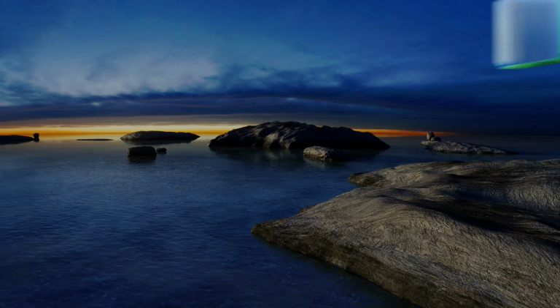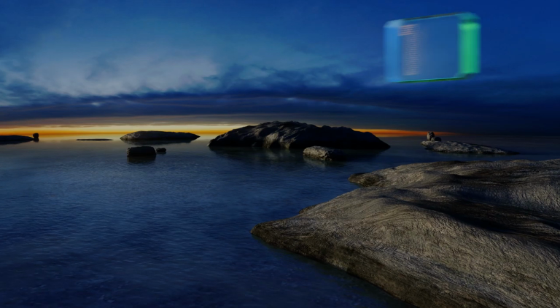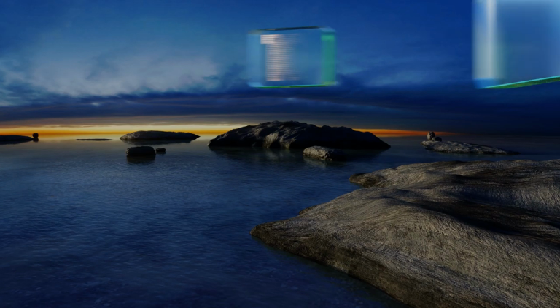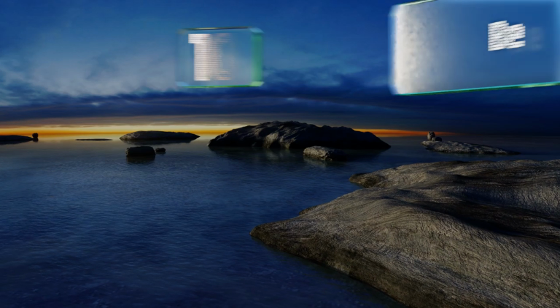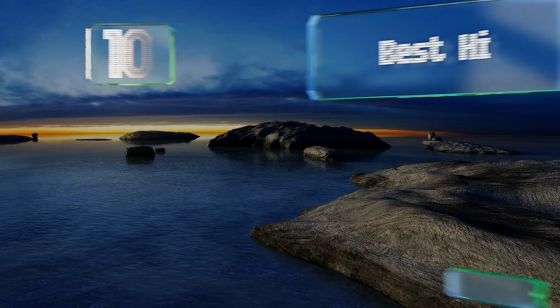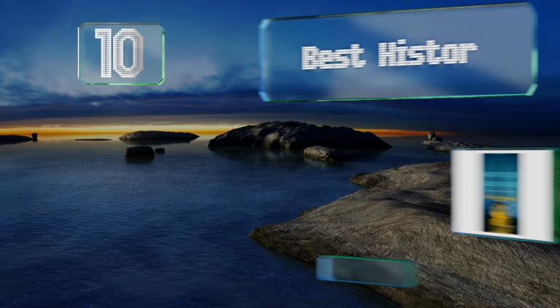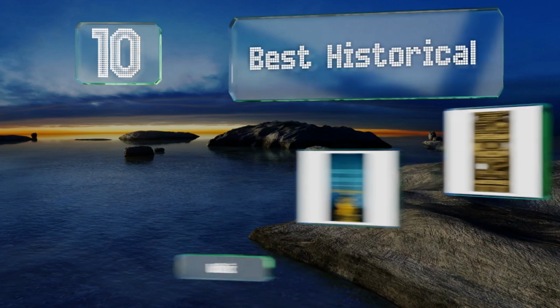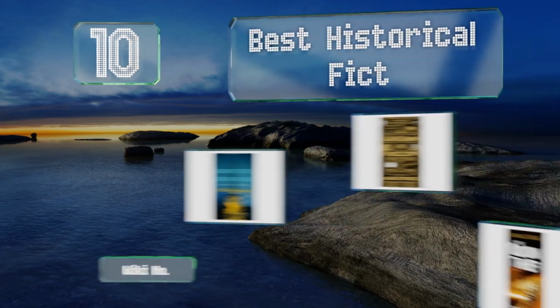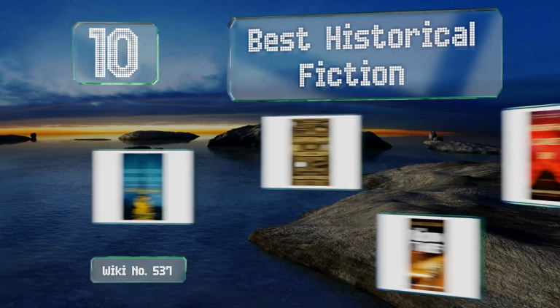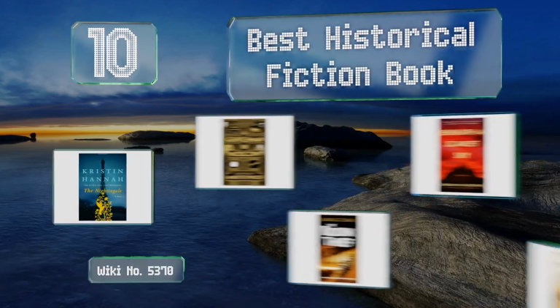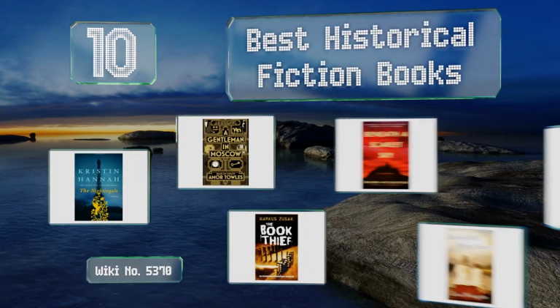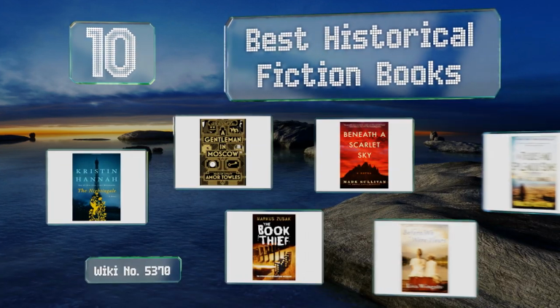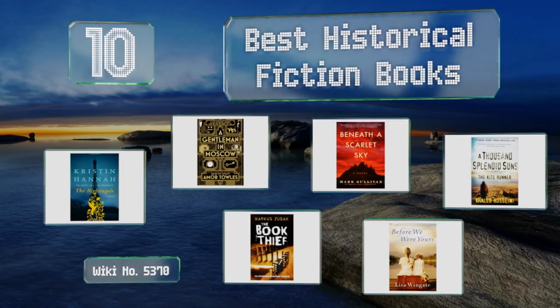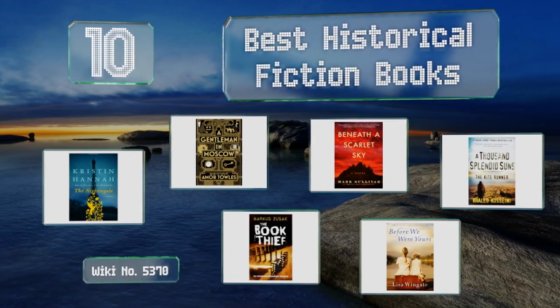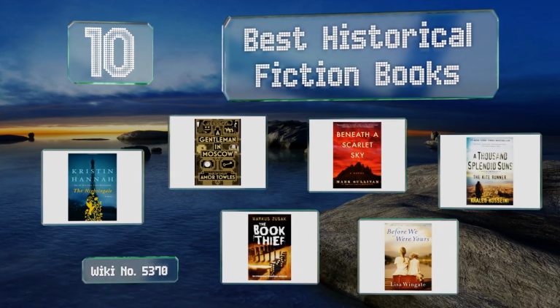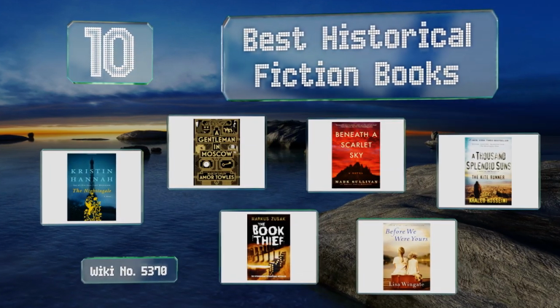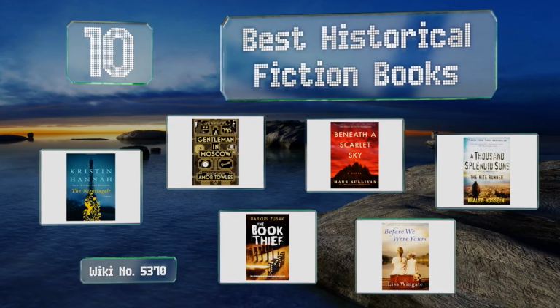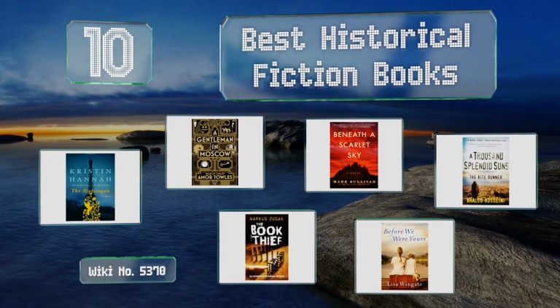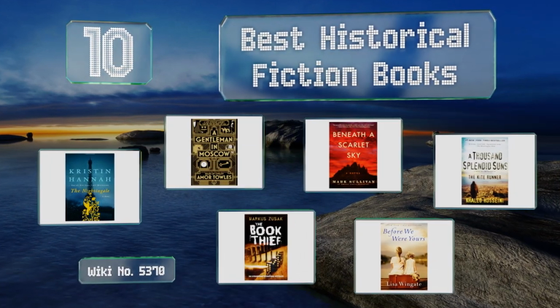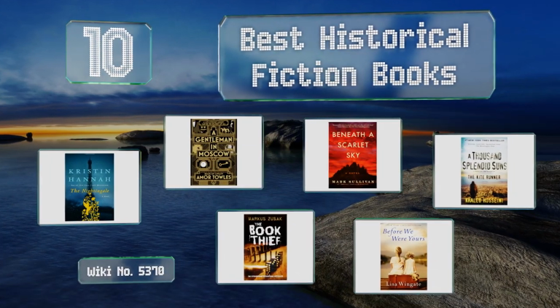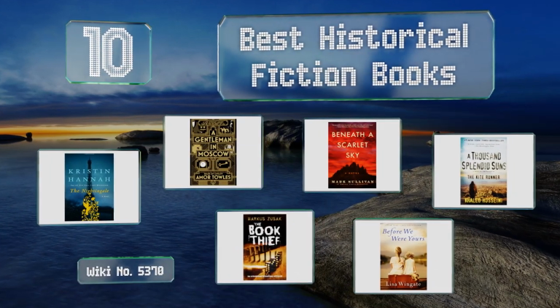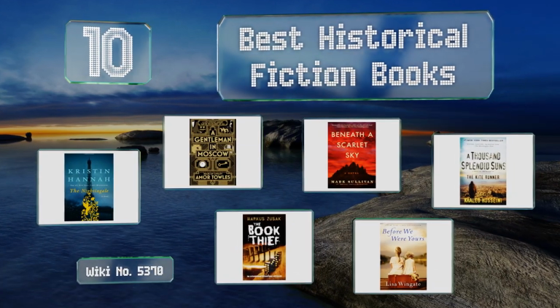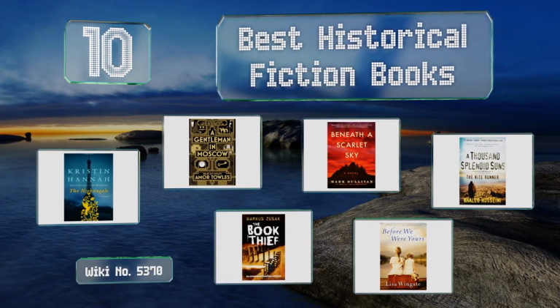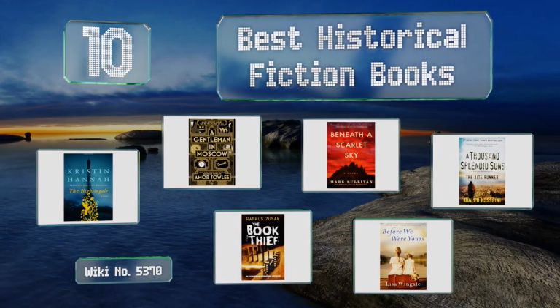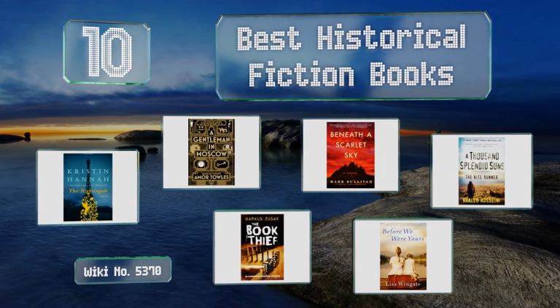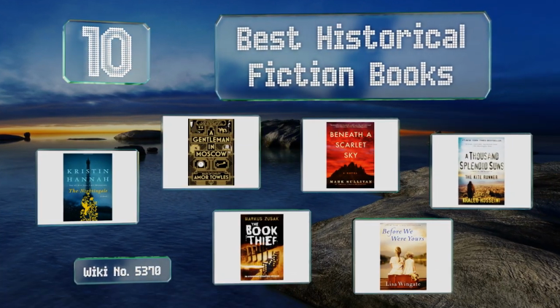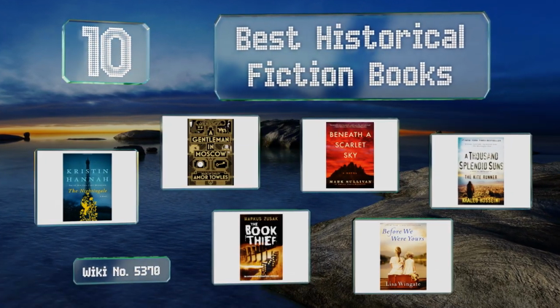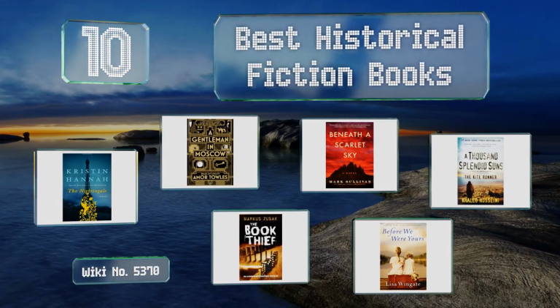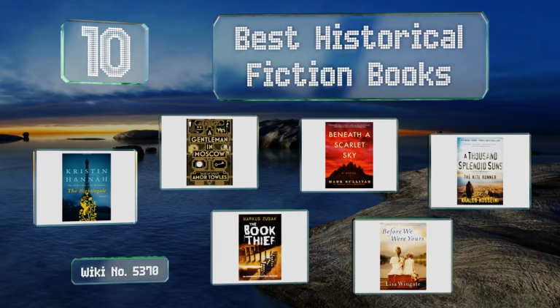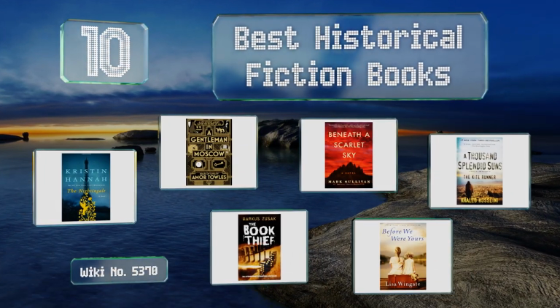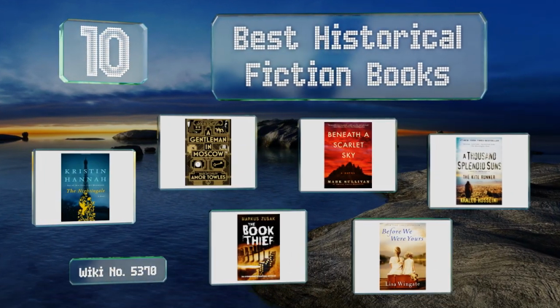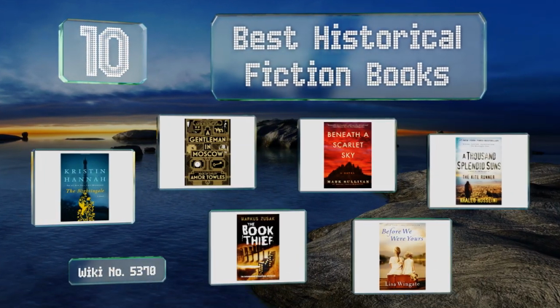EasyVid presents the 10 best historical fiction books. Let's get started with the list.